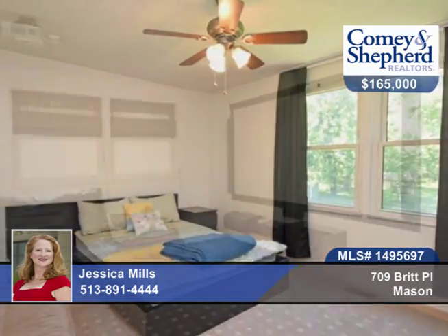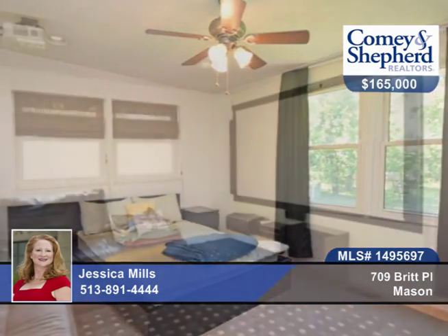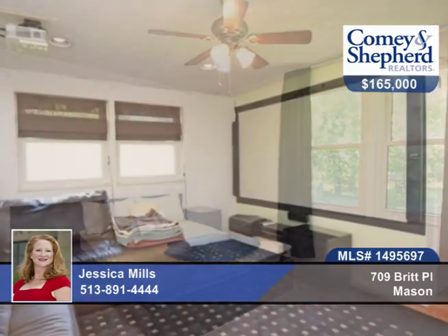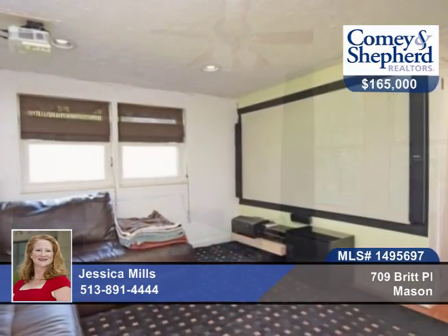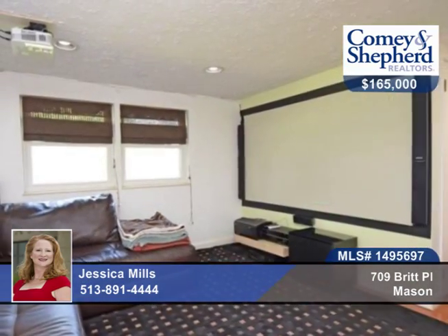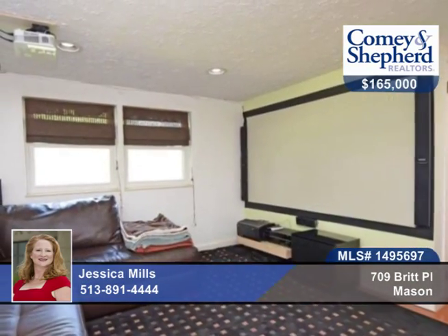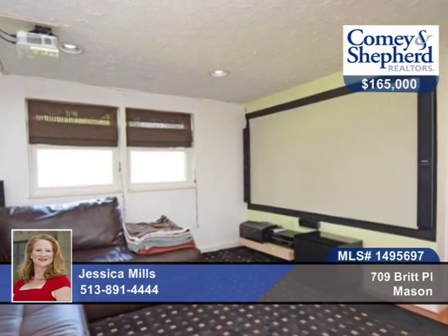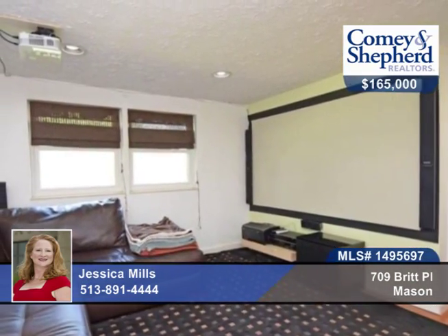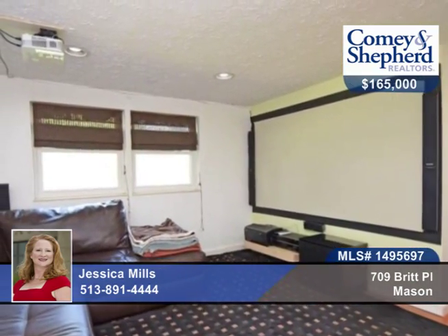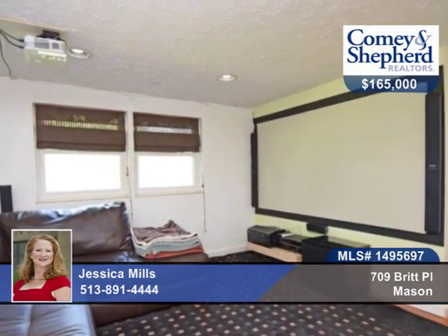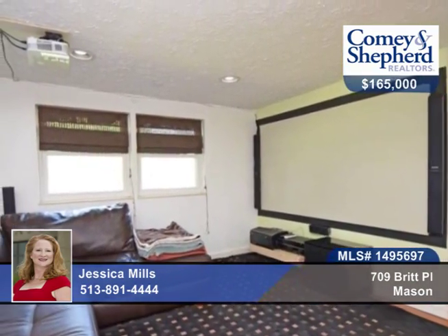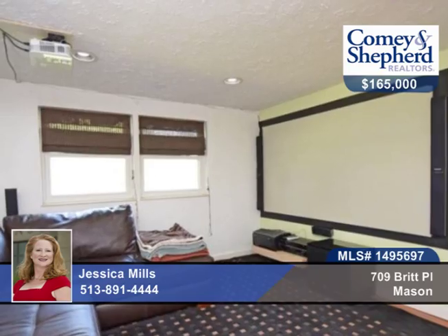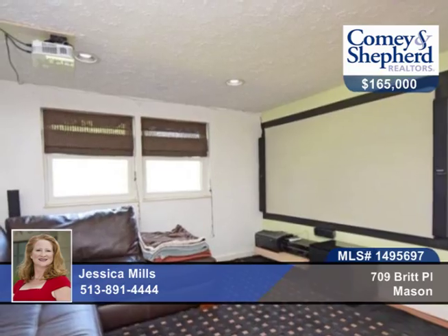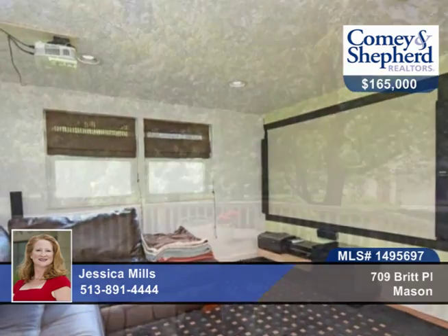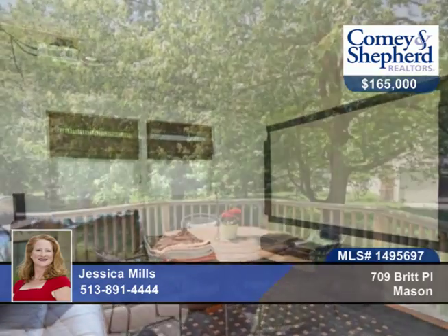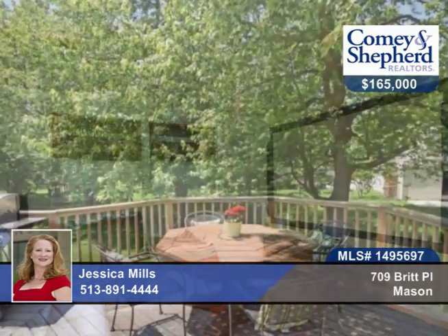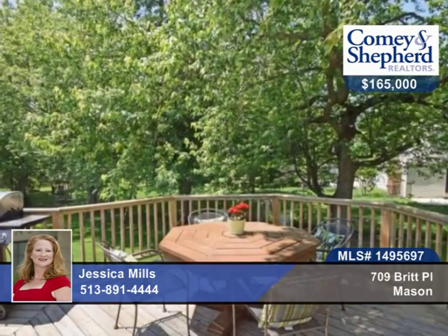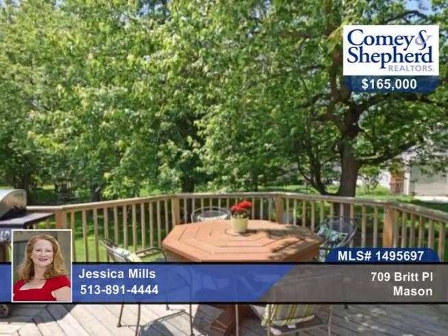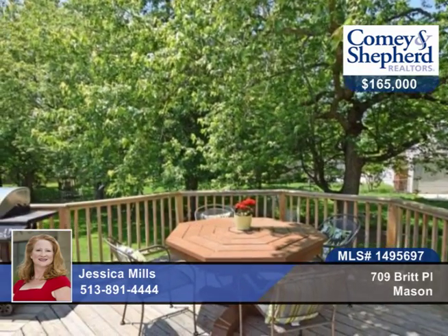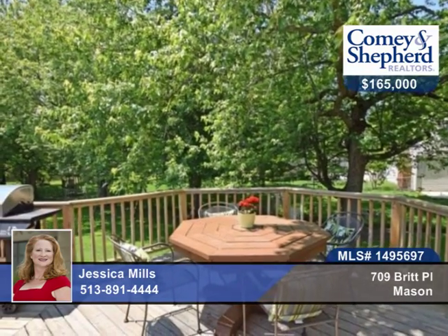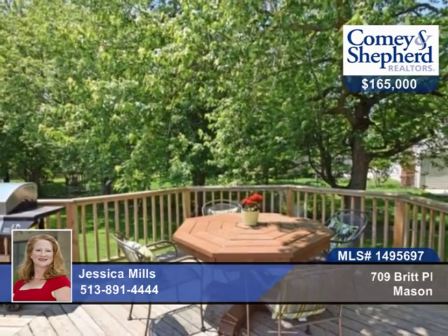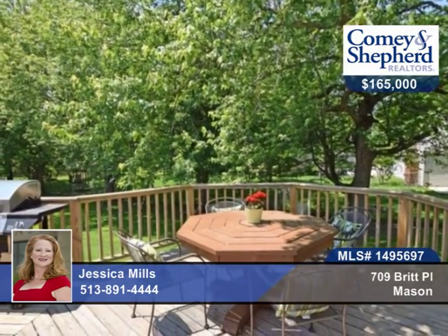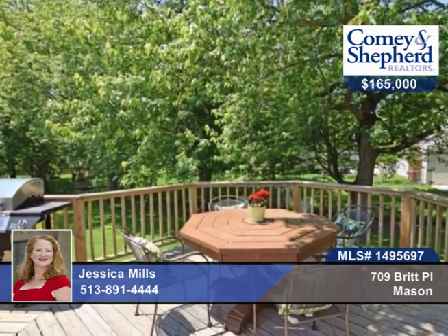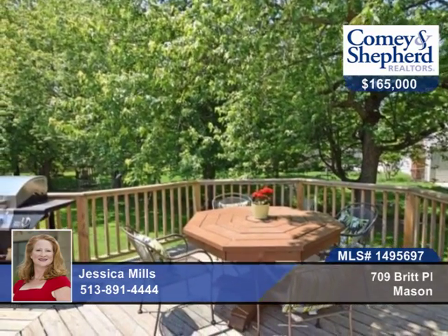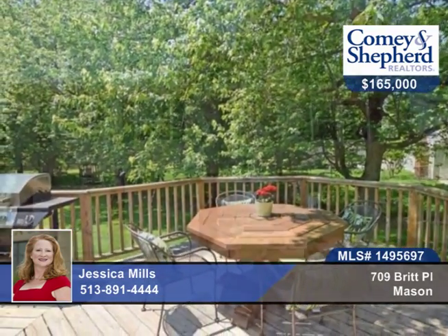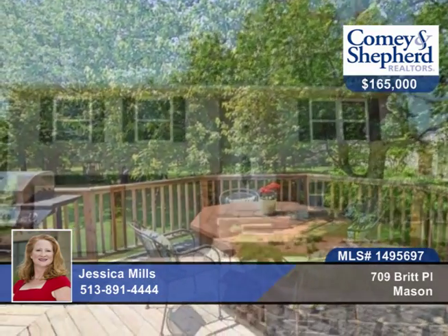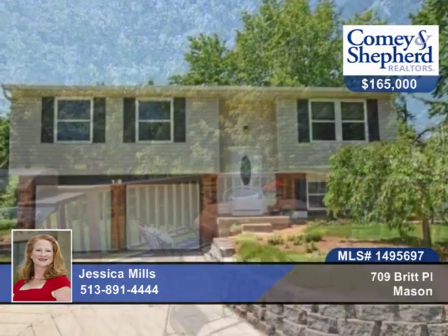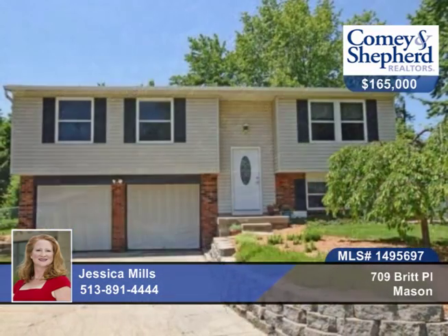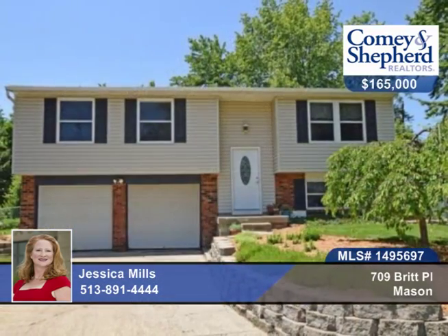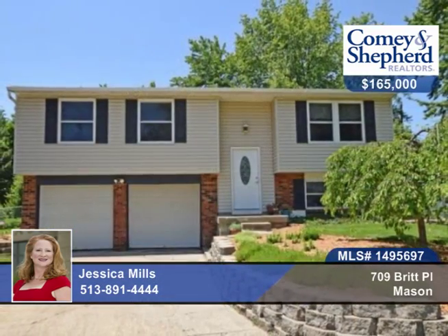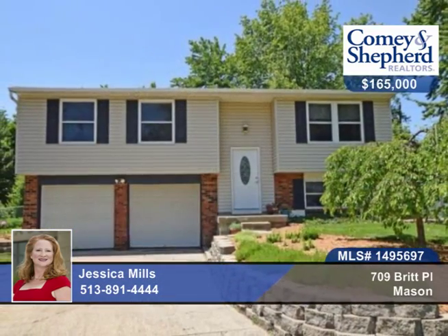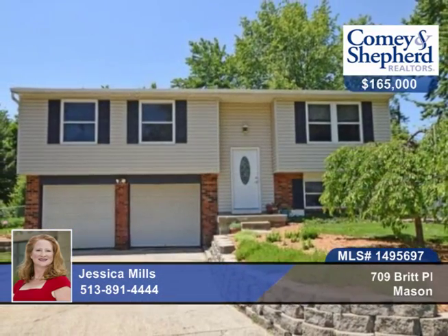There's also new laminate flooring and an oversized garage. Check out this move-in ready home with Jessica.